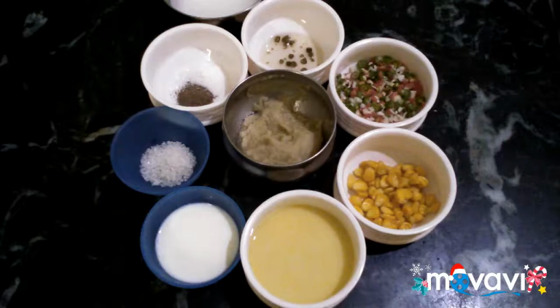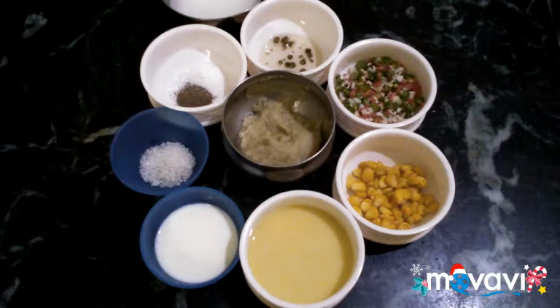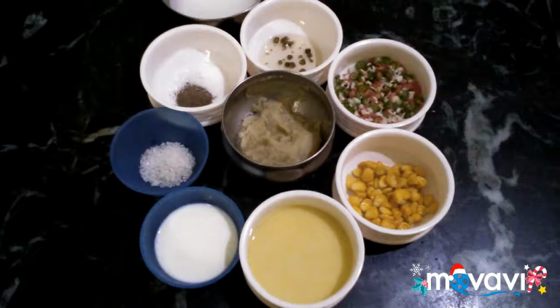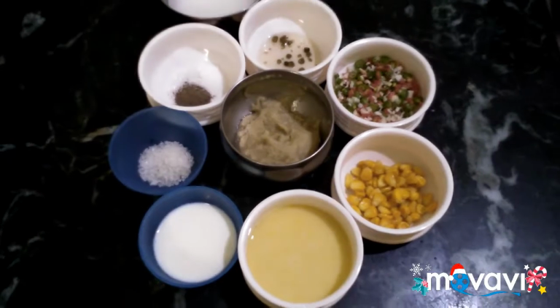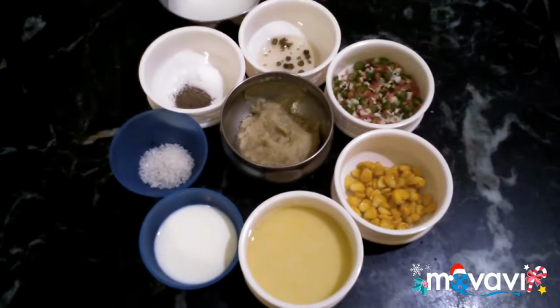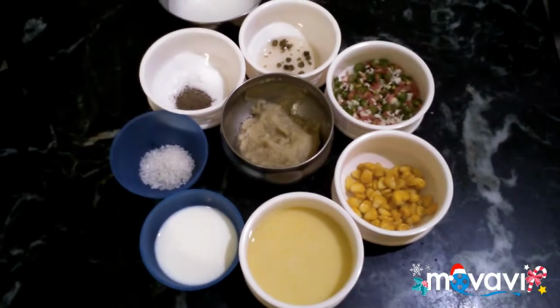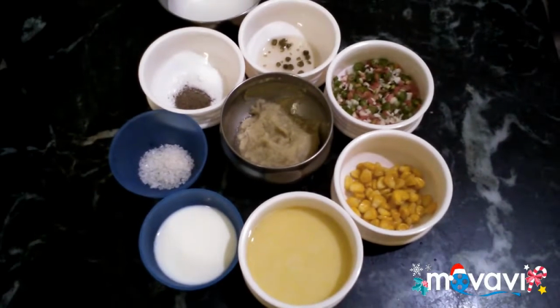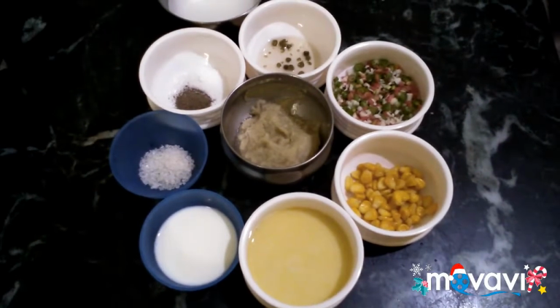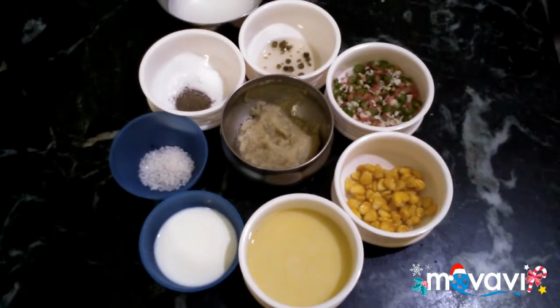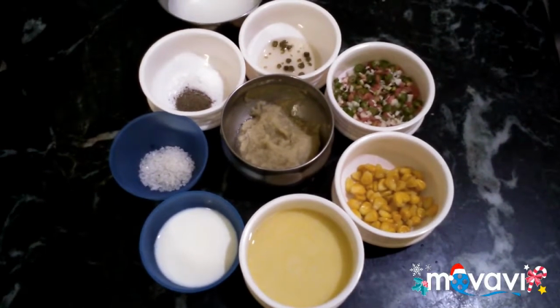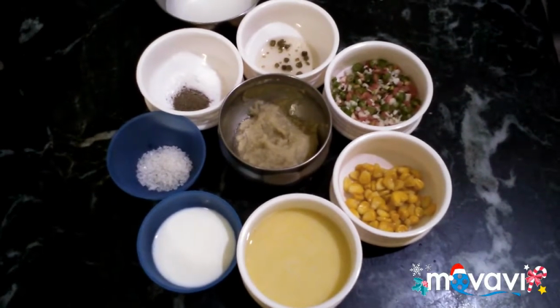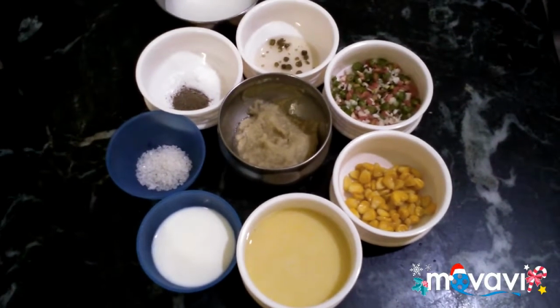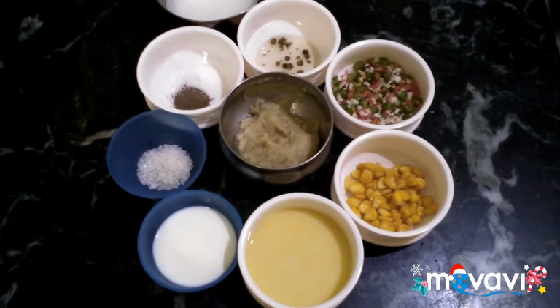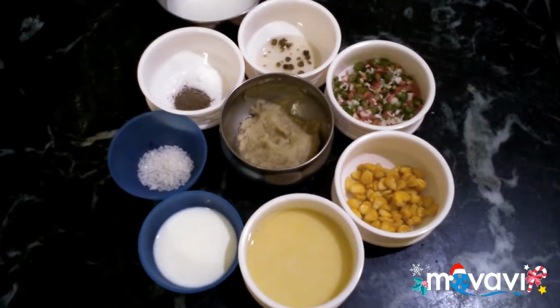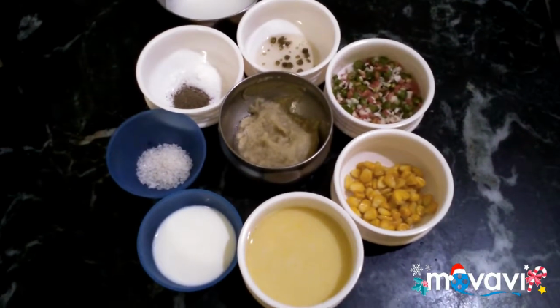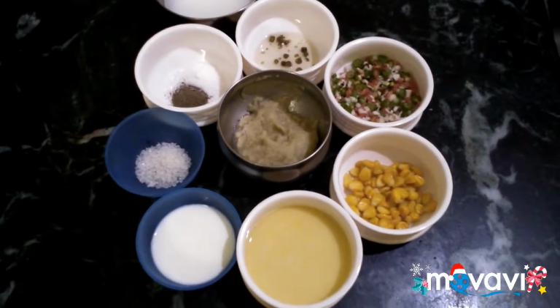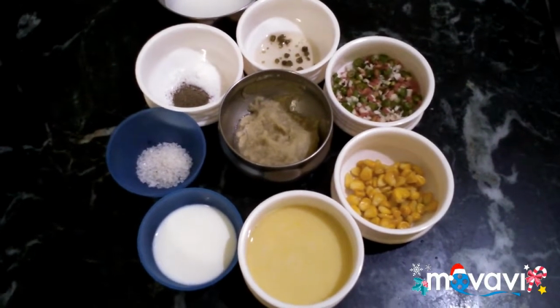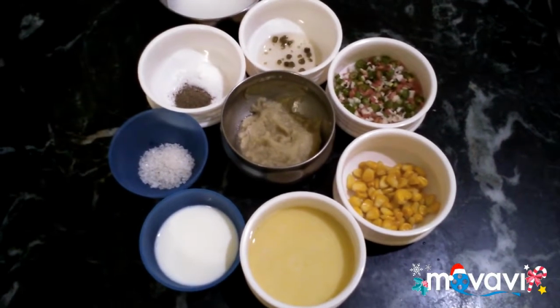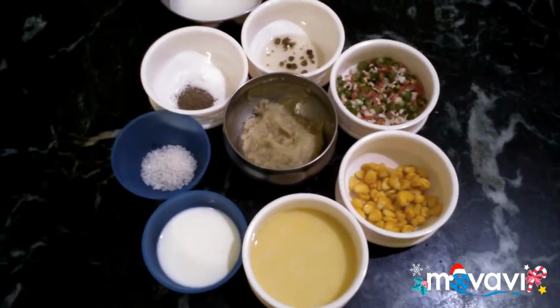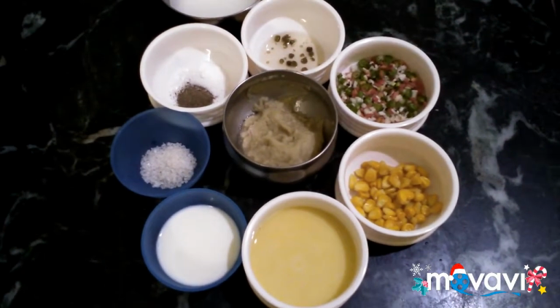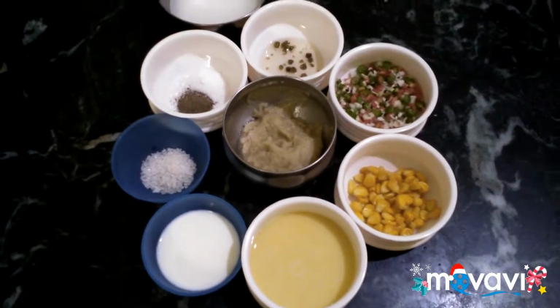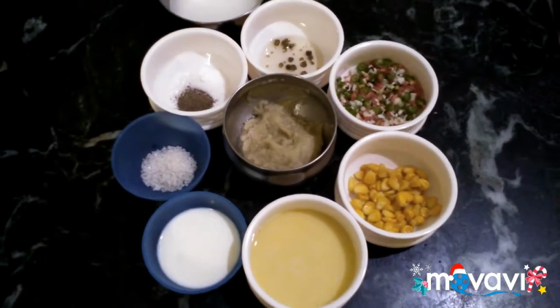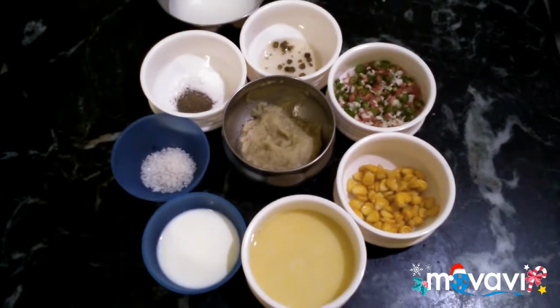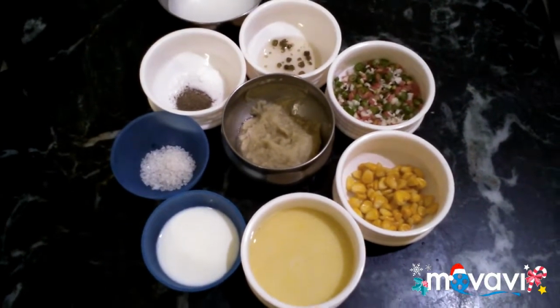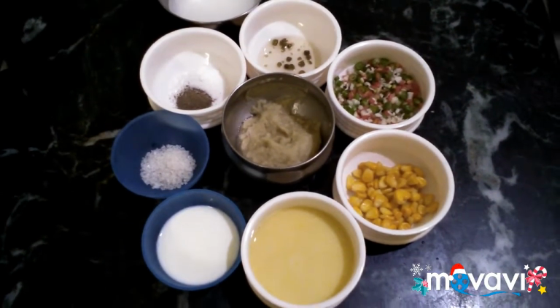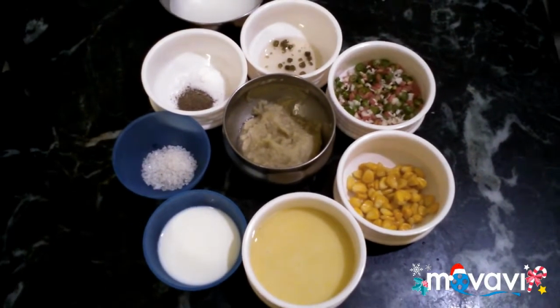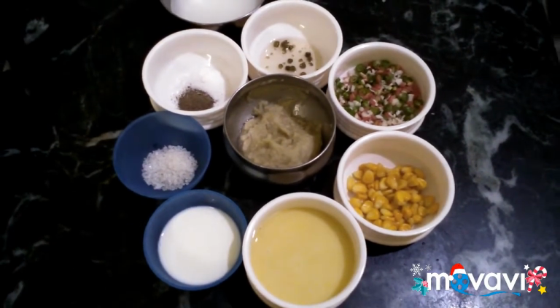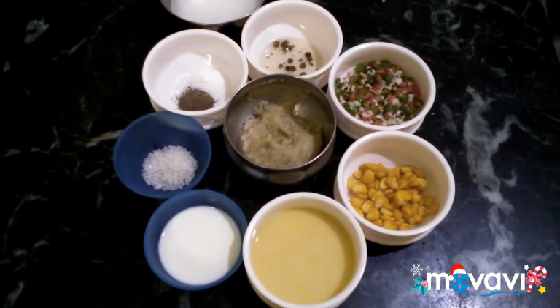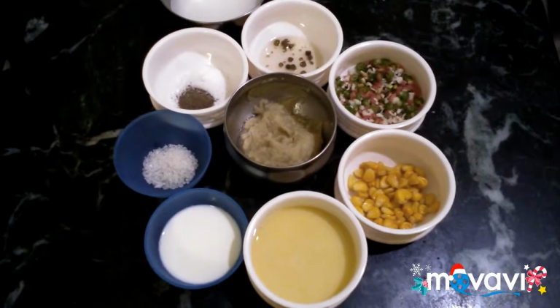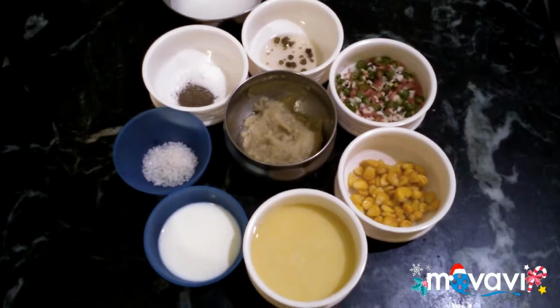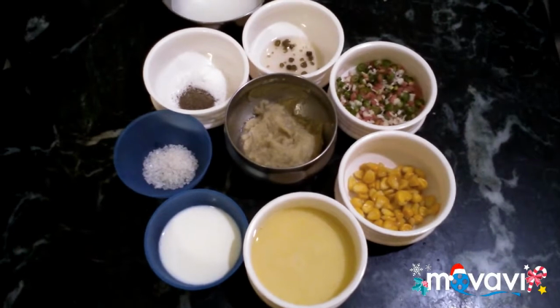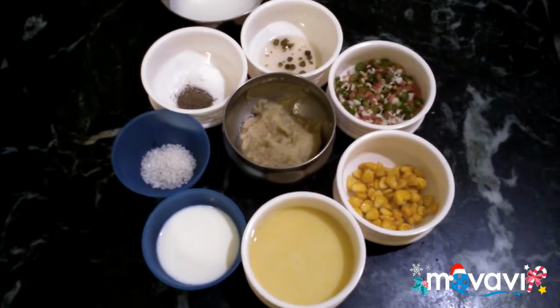Hello Friends! Welcome to Yummy Tasty Cooking! Let's see how sweet corn soup is made.